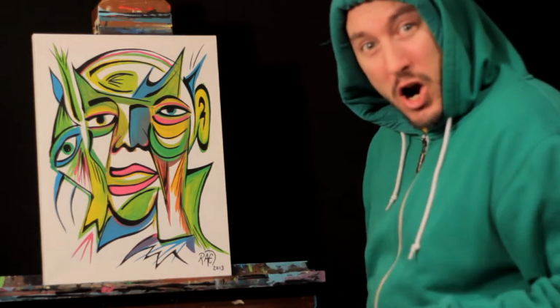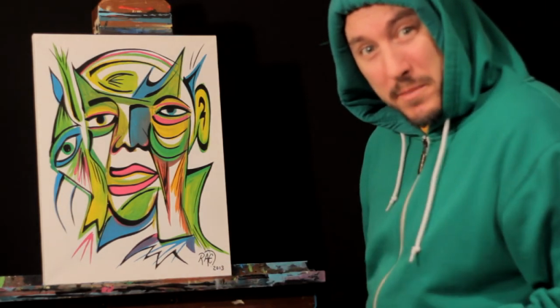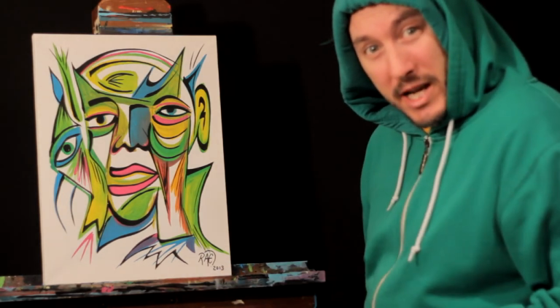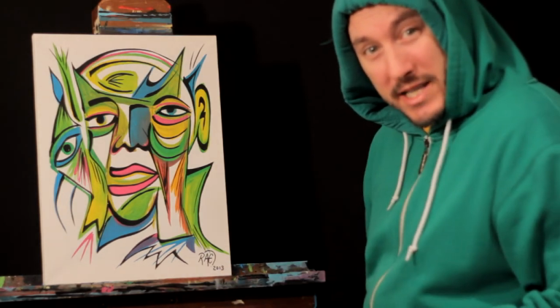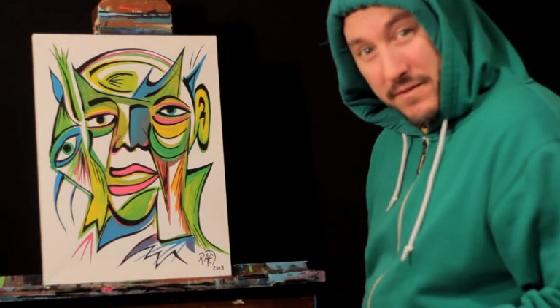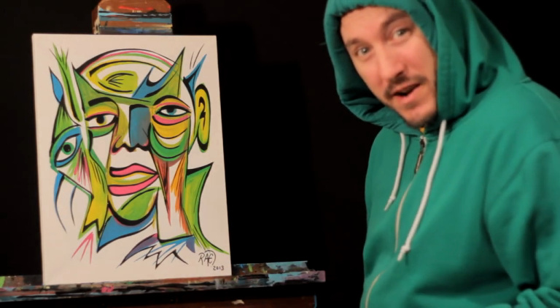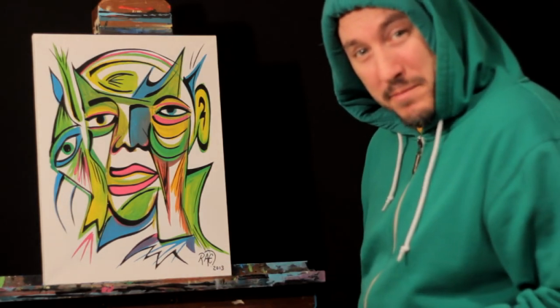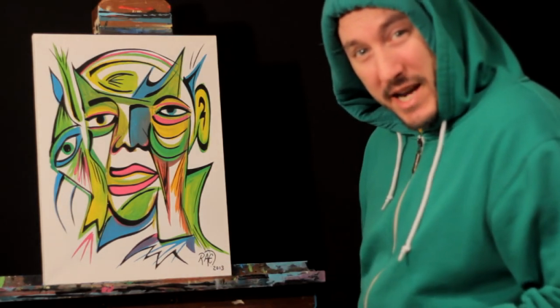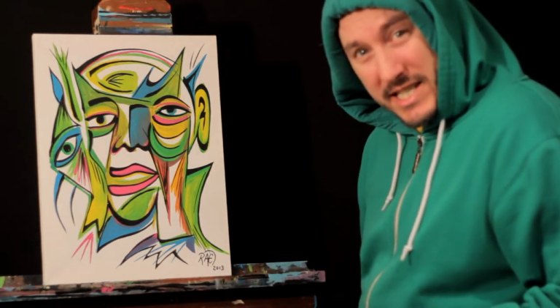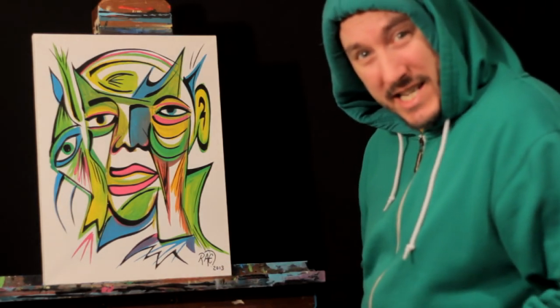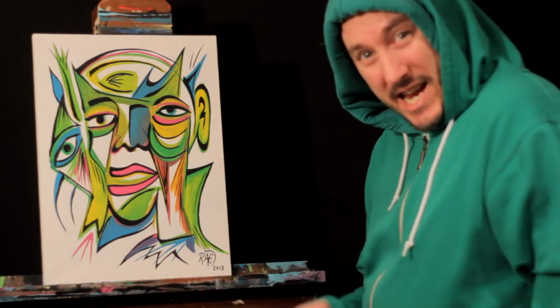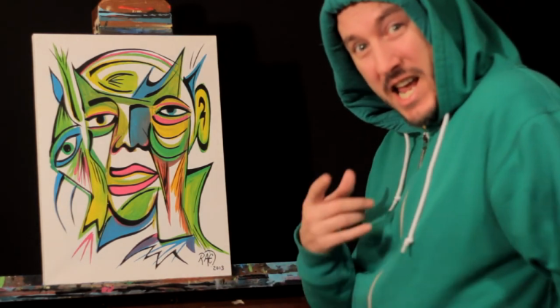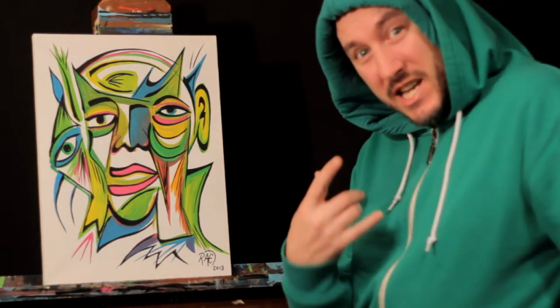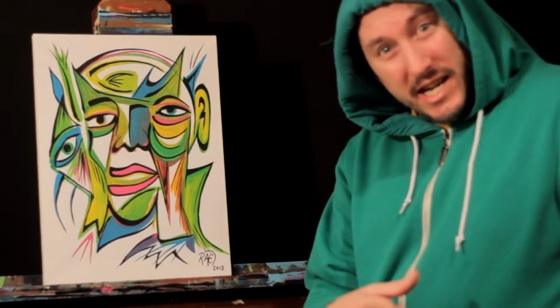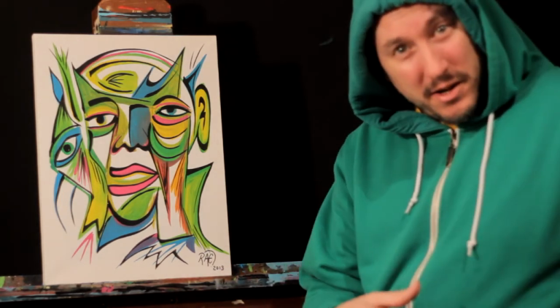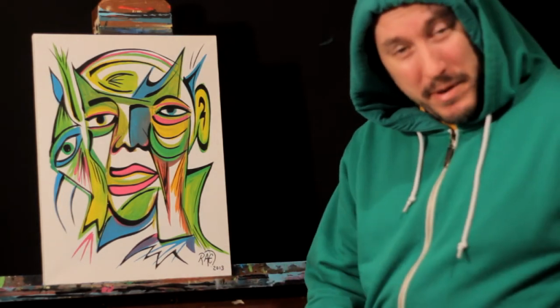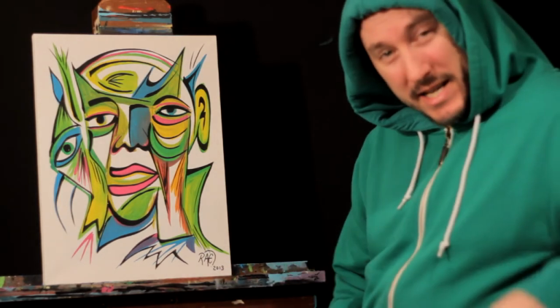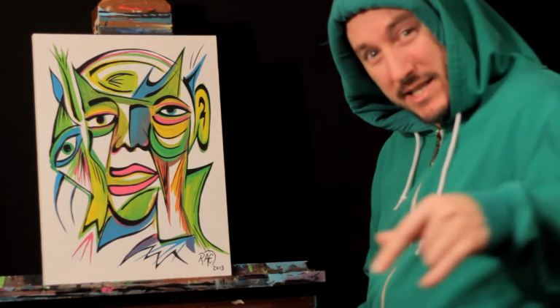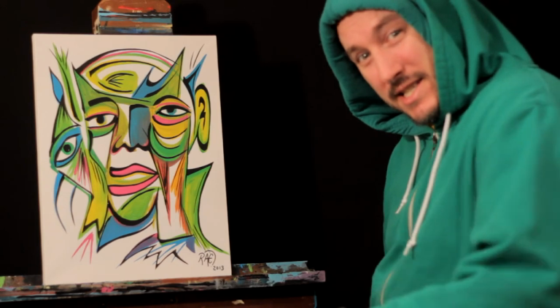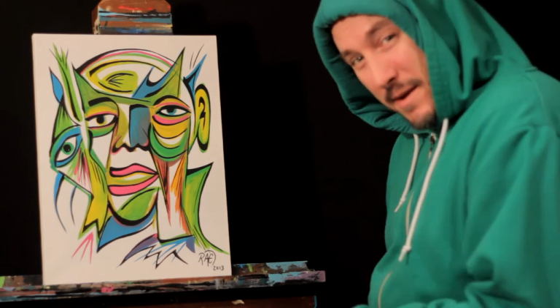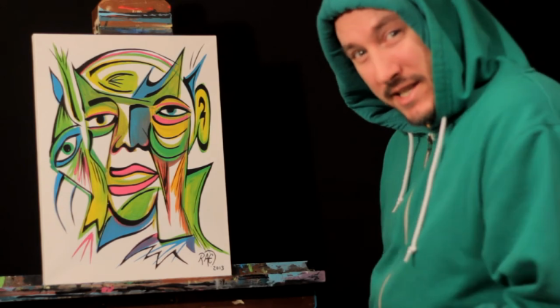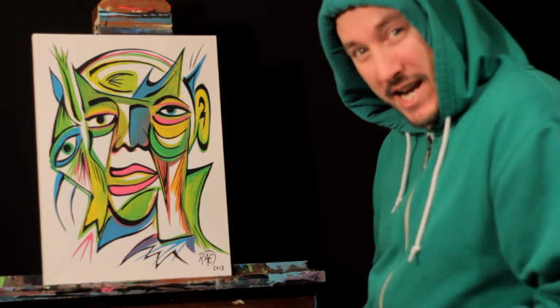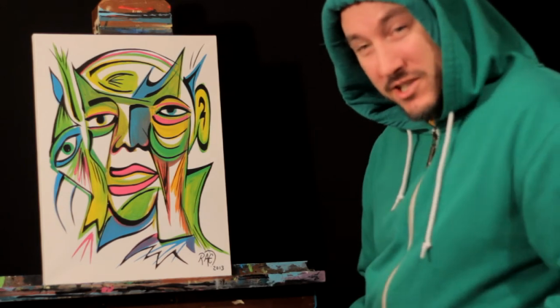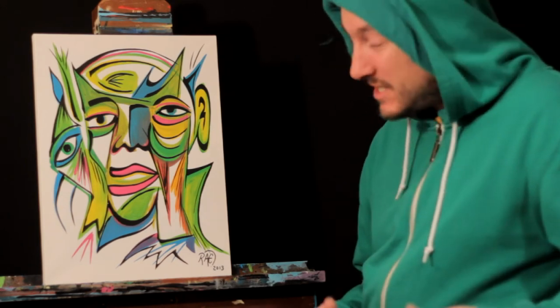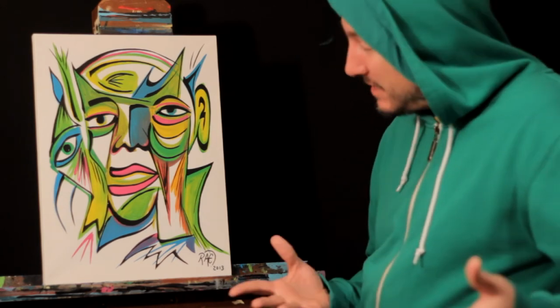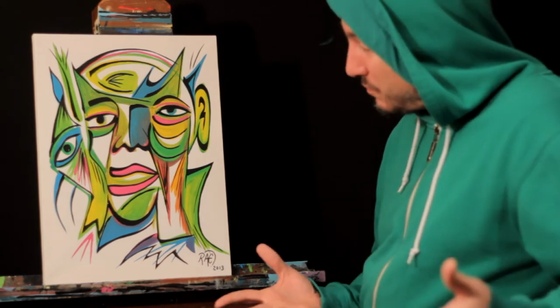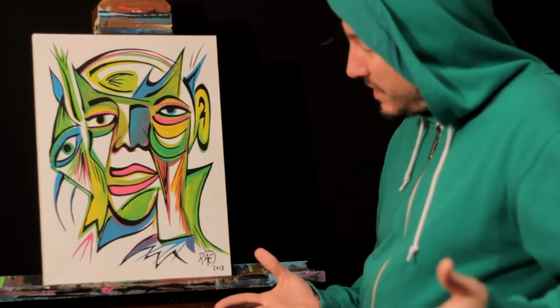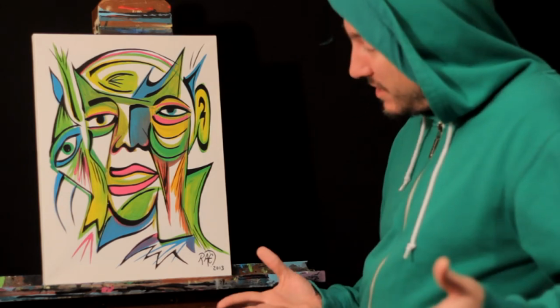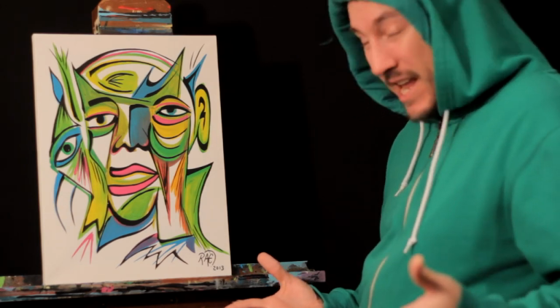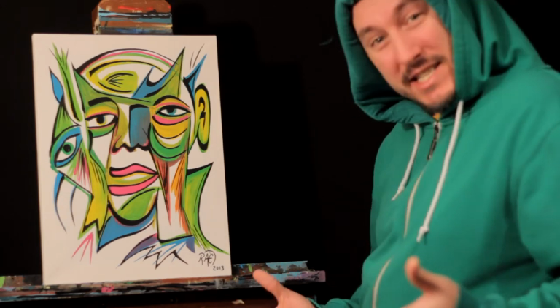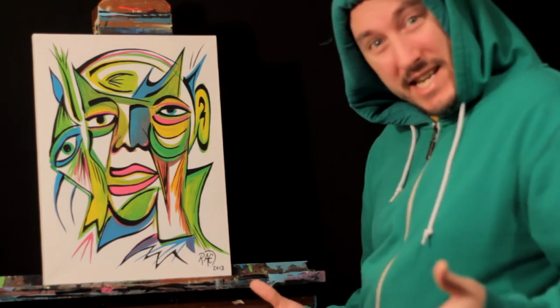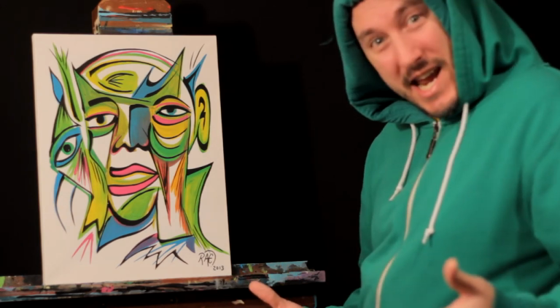Hope you guys have fun painting today. Get out your paints and slap it down just like the way I did today.